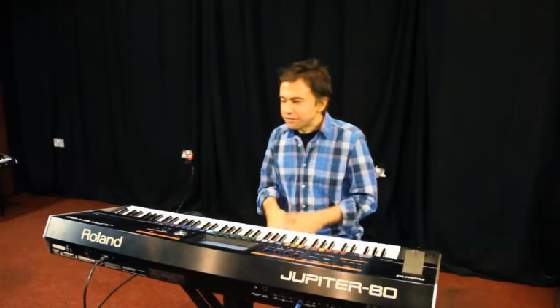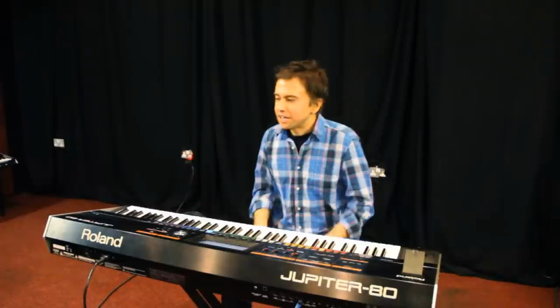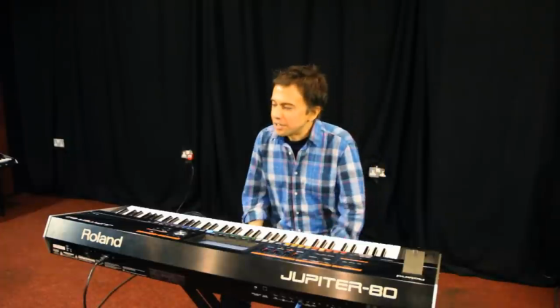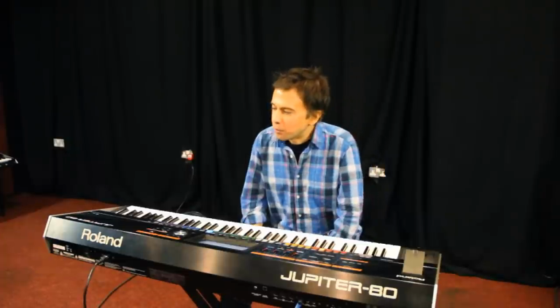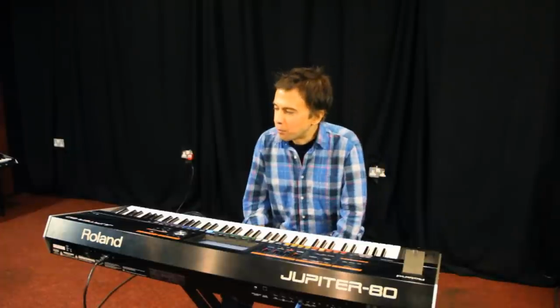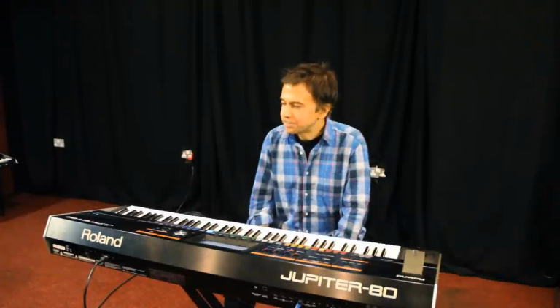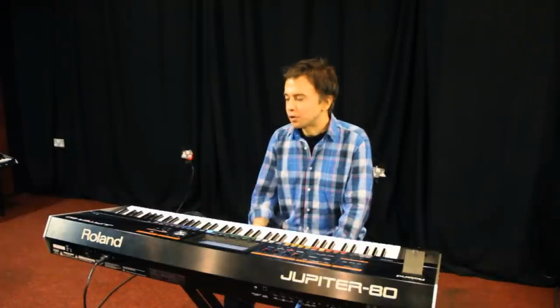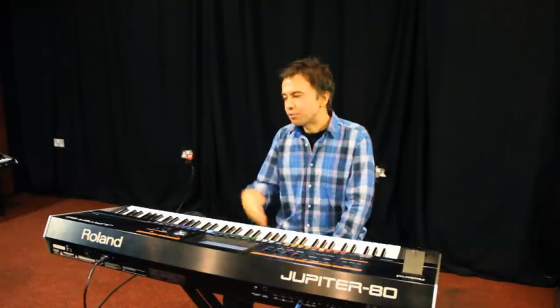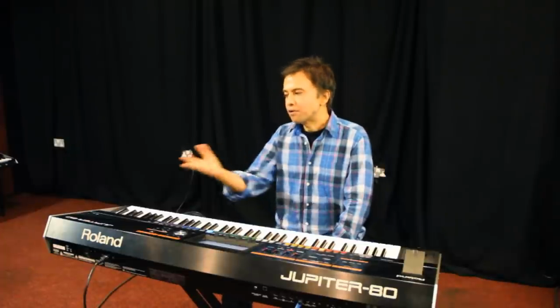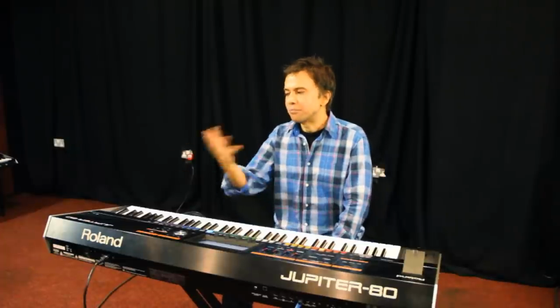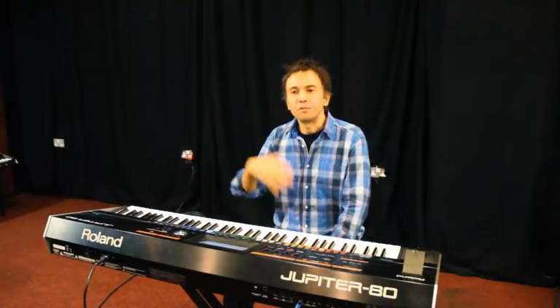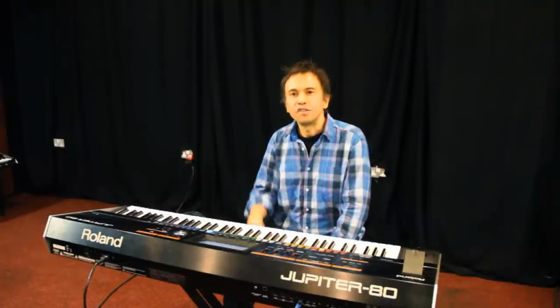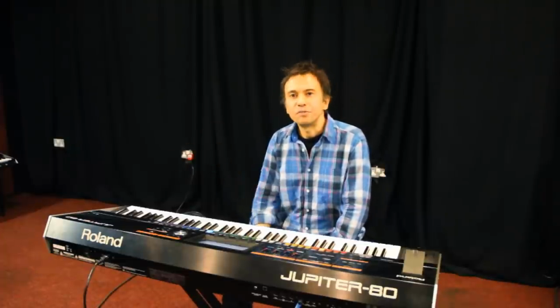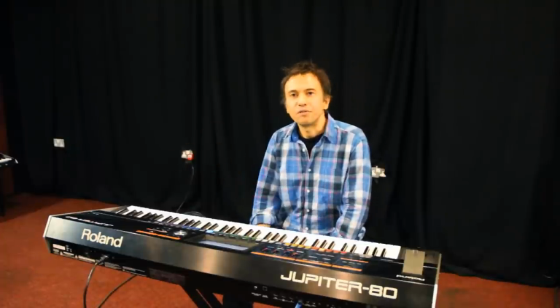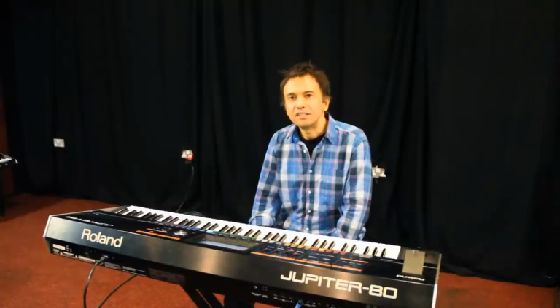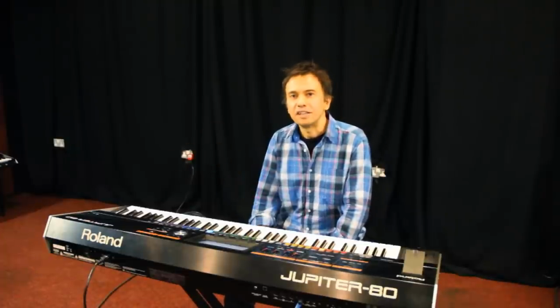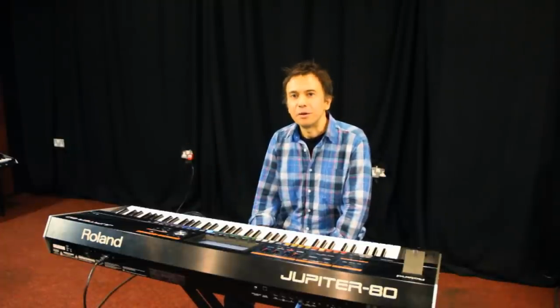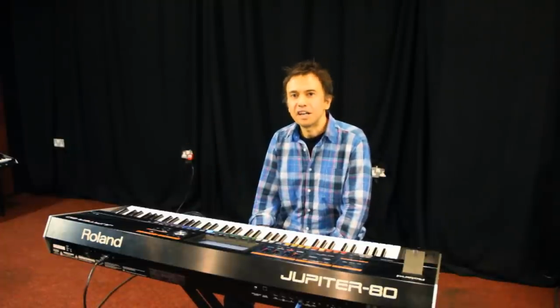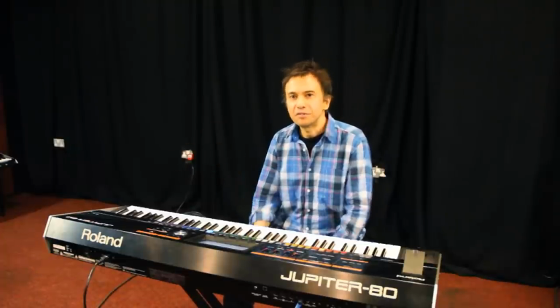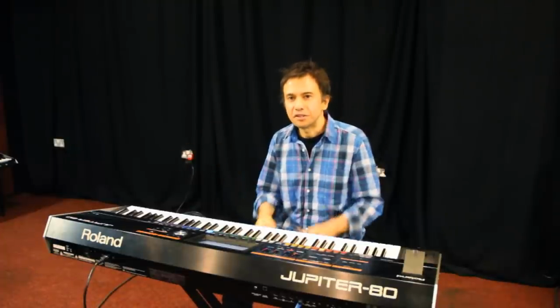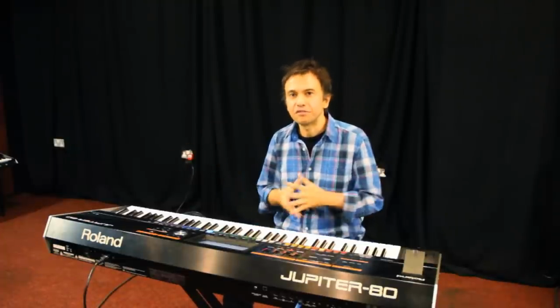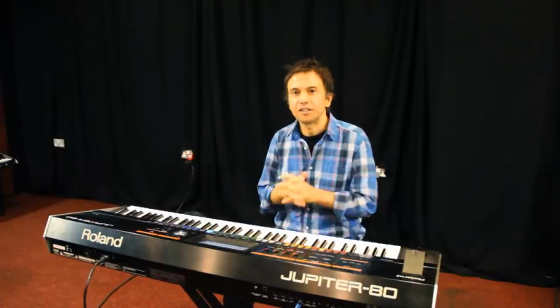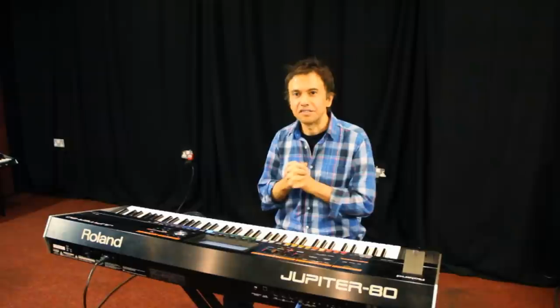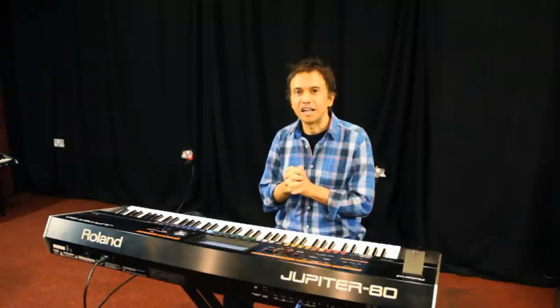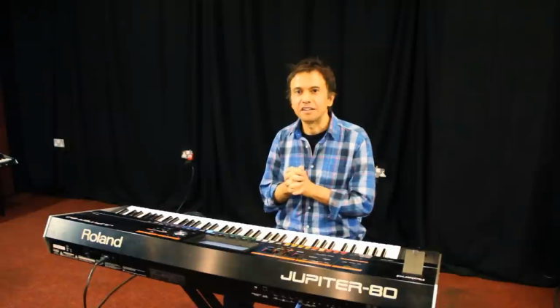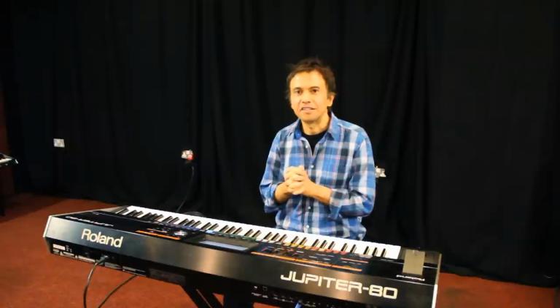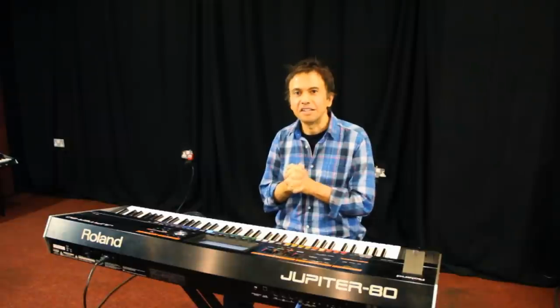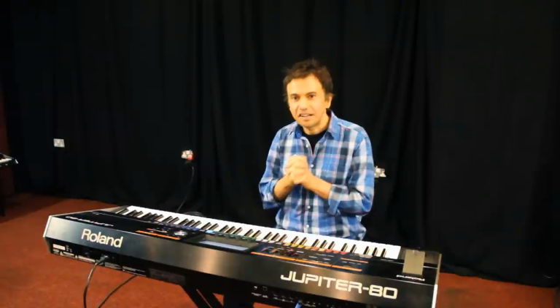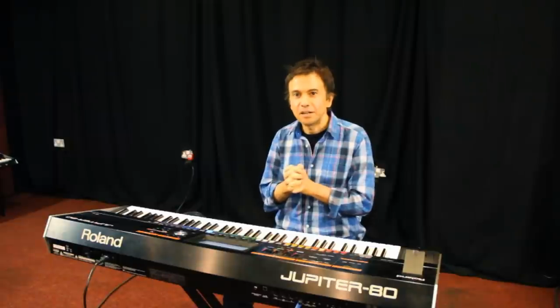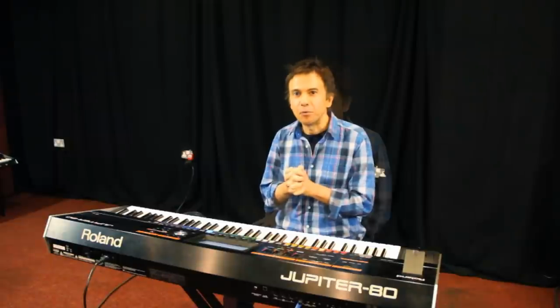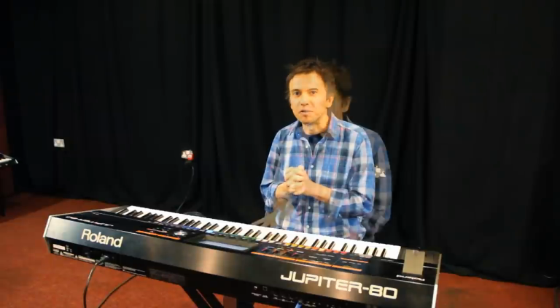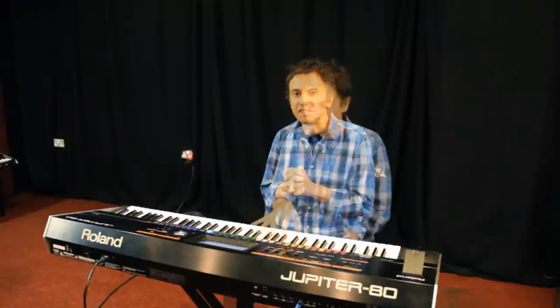Thankfully, once I got programming with the Jupiter 80, I was able to construct a sound that did exactly what I wanted.